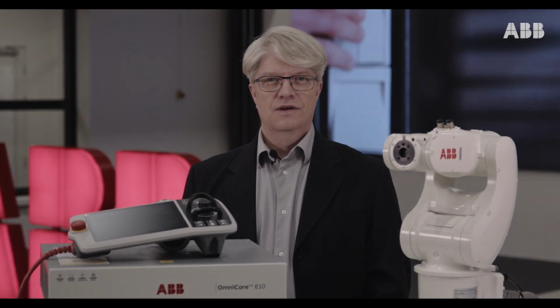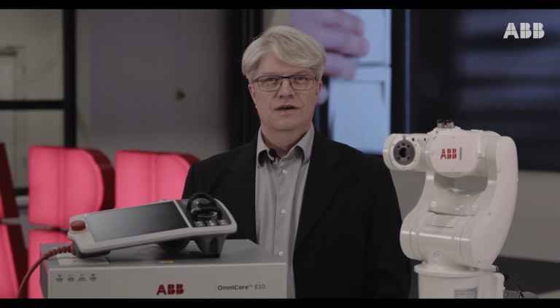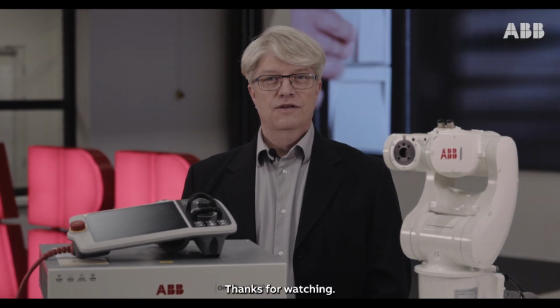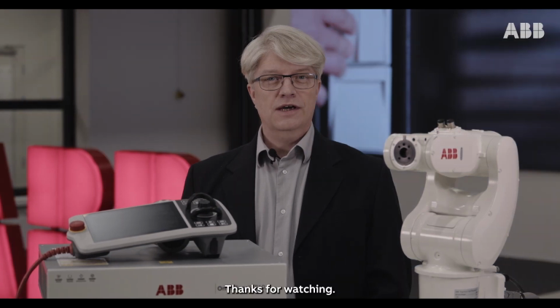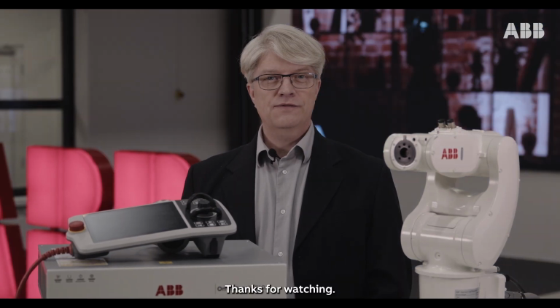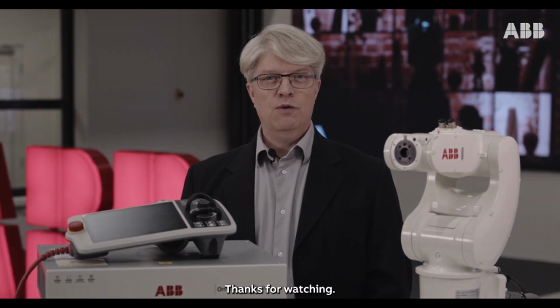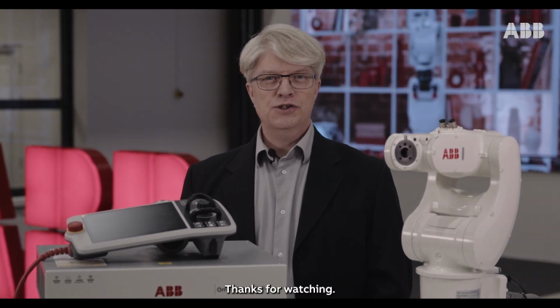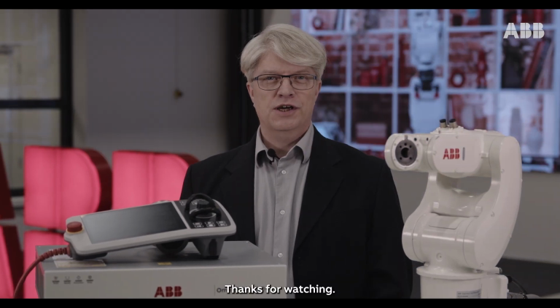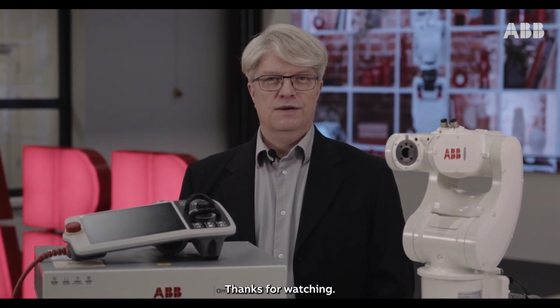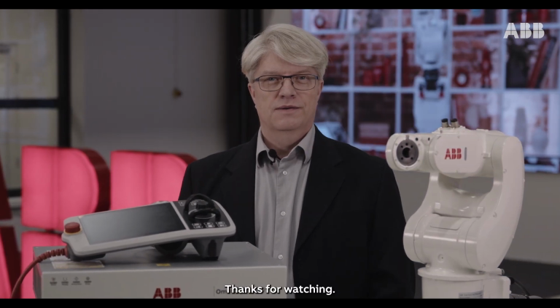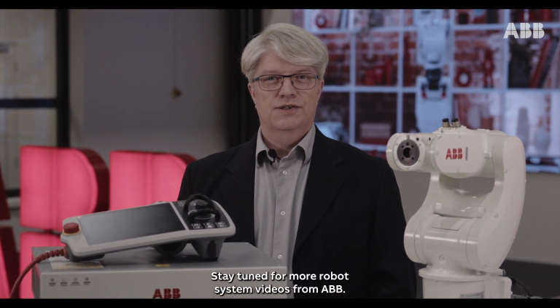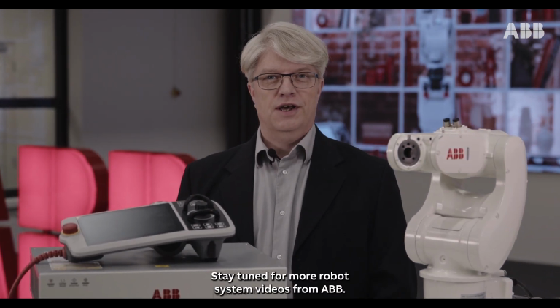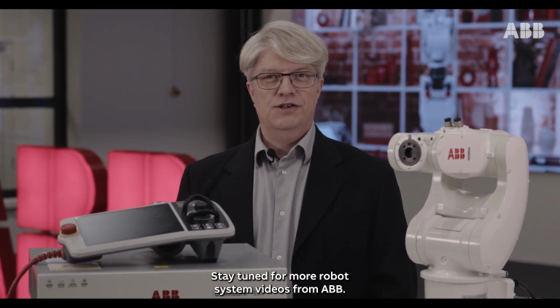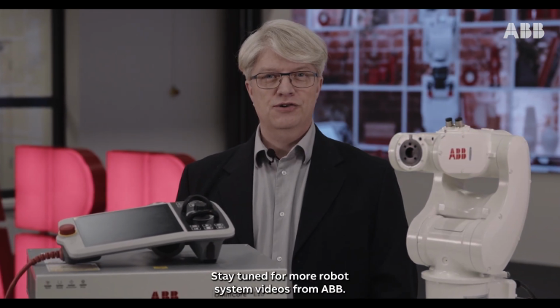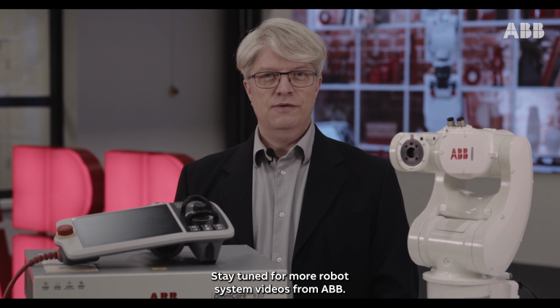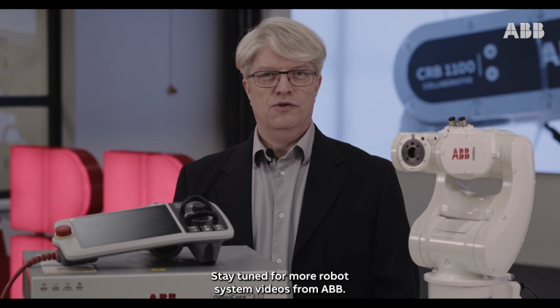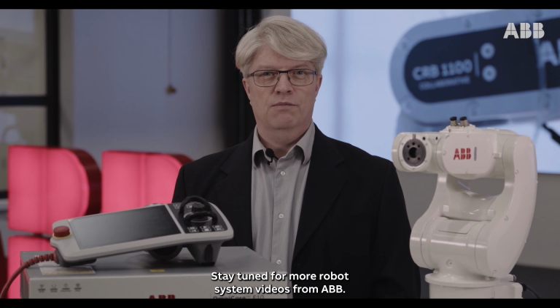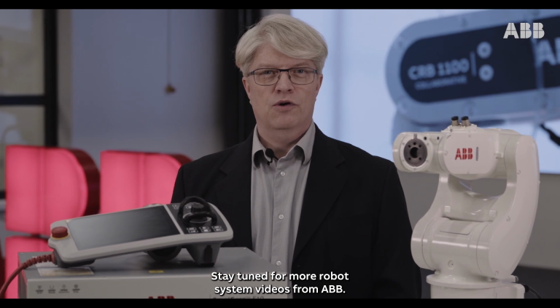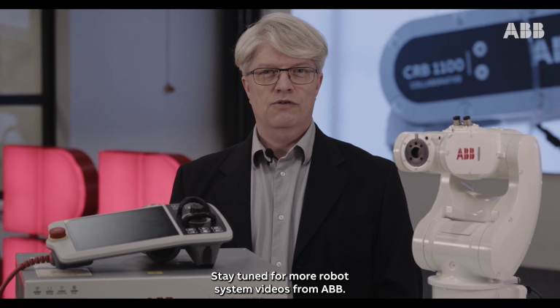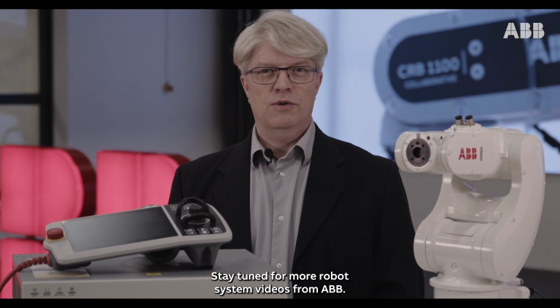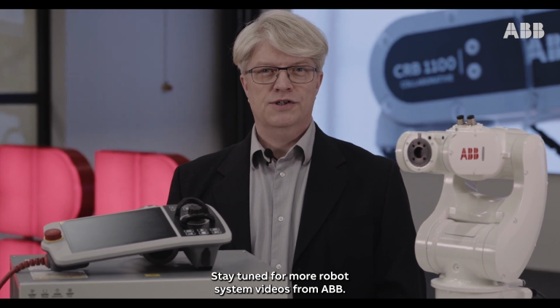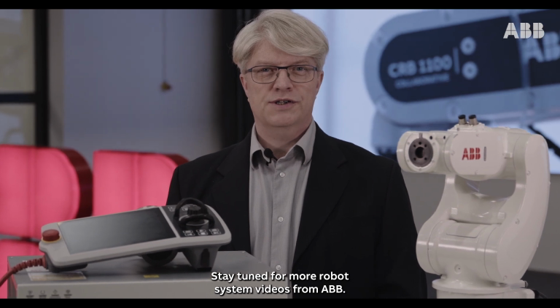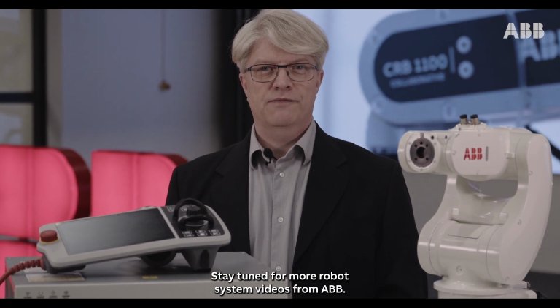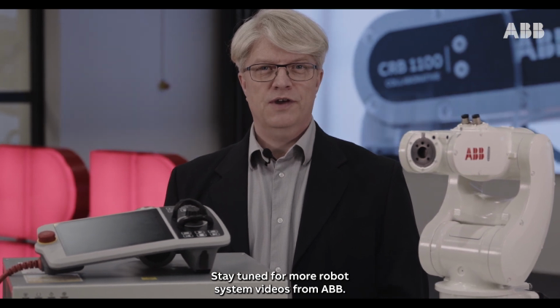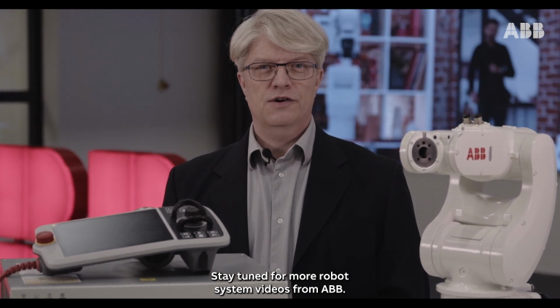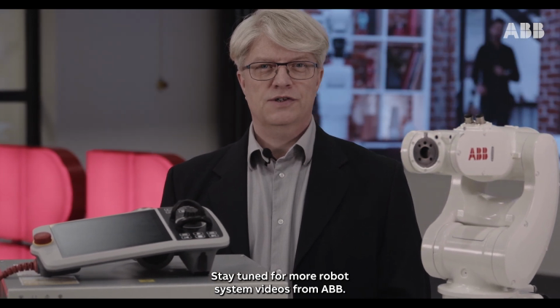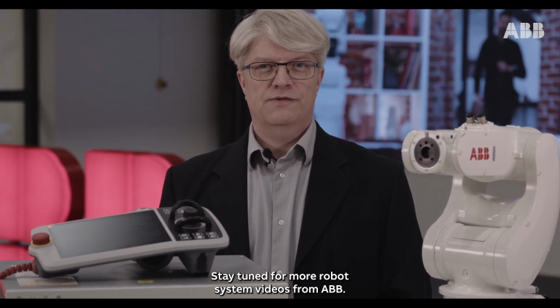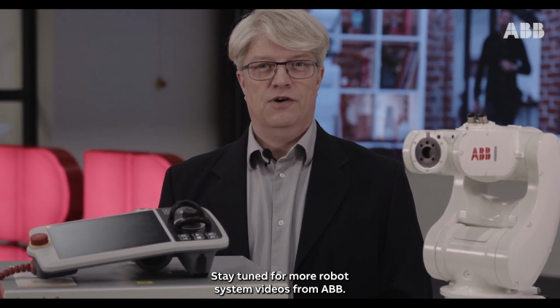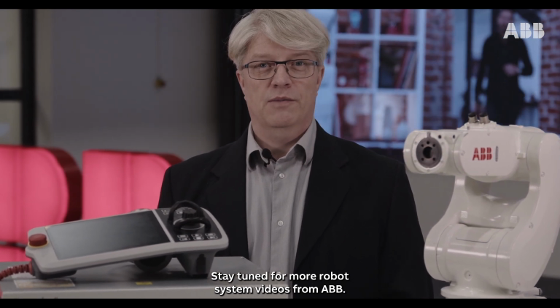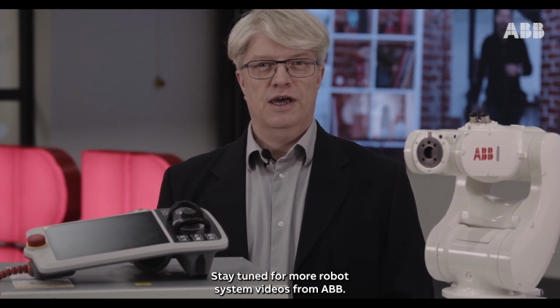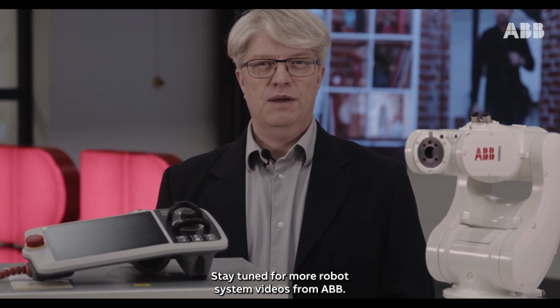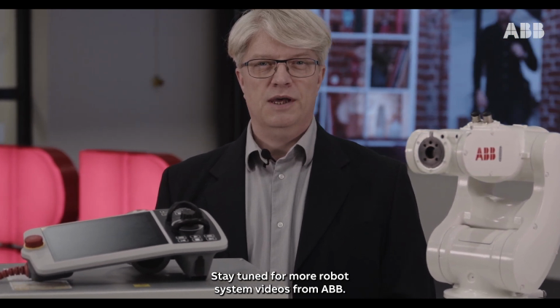Thanks for watching. Stay tuned for more robot system videos from ABB.